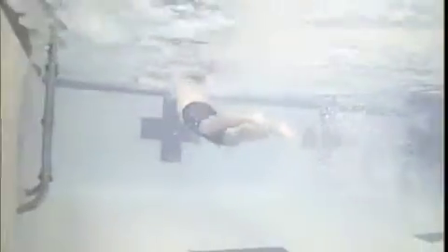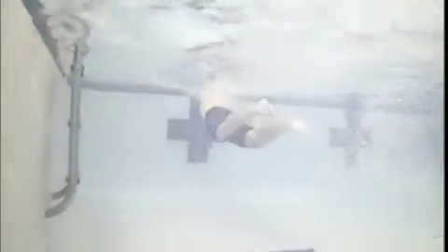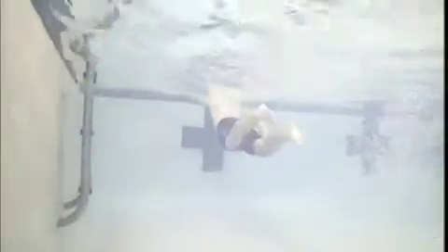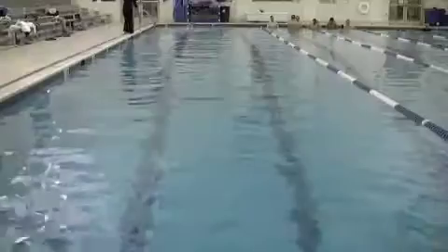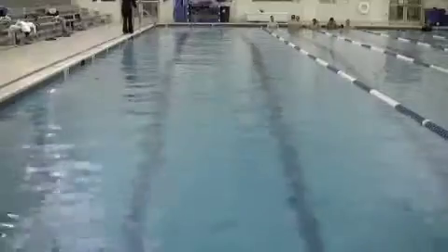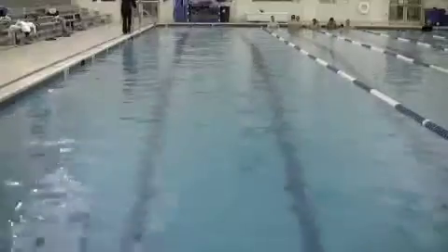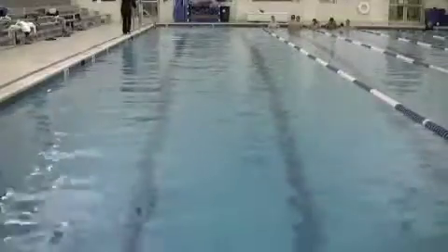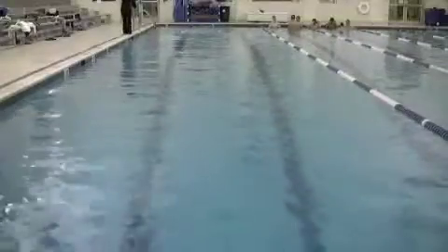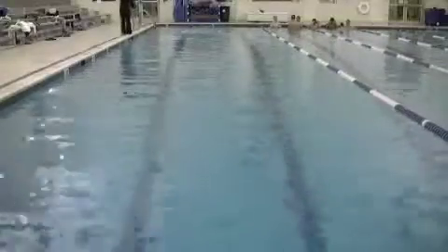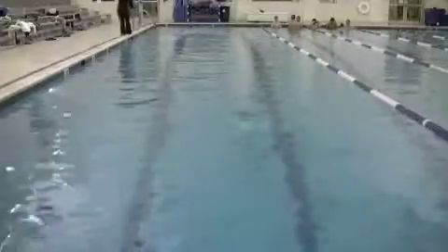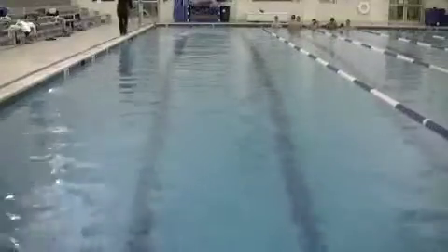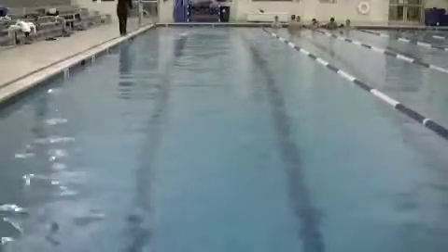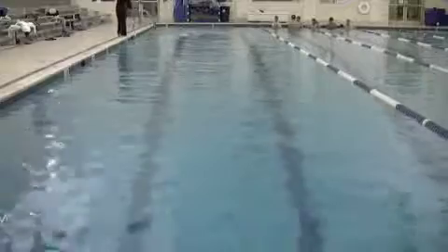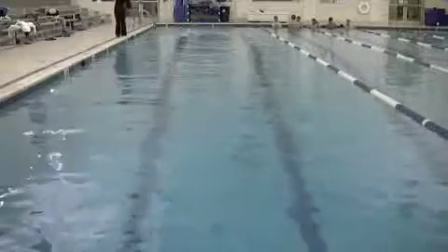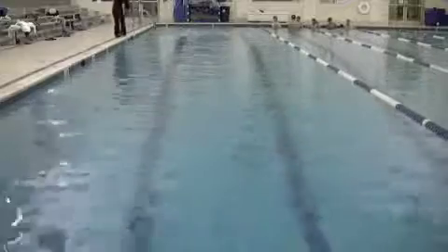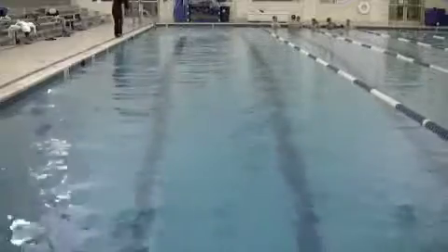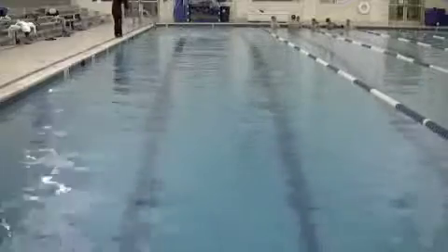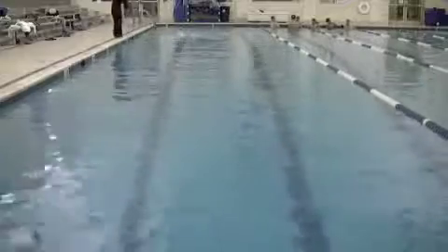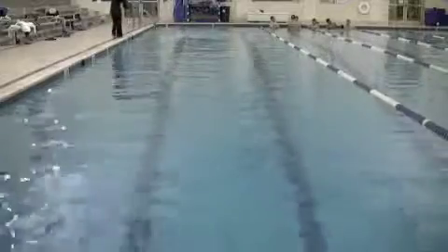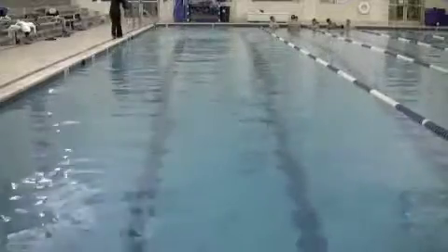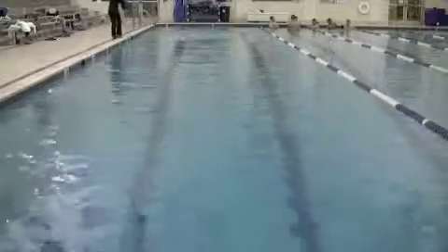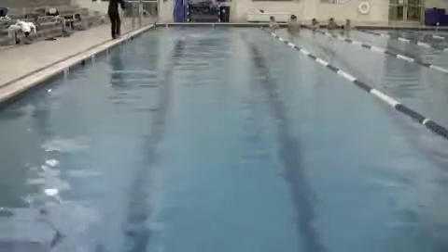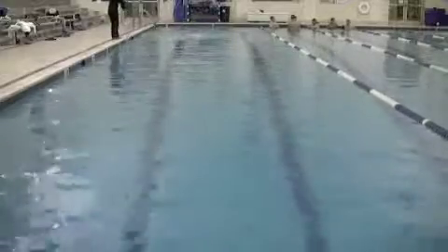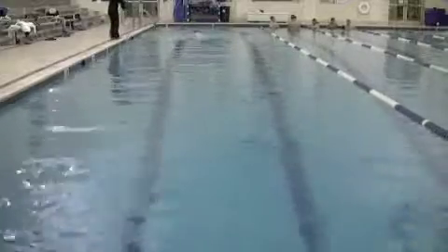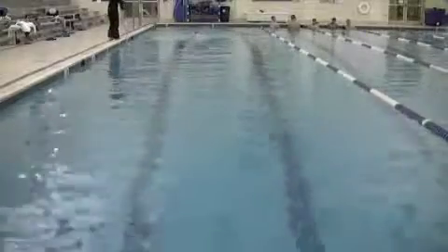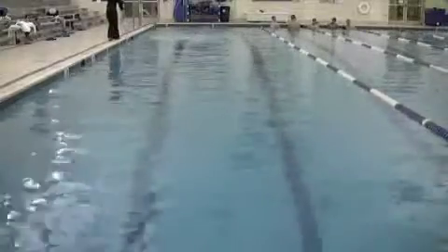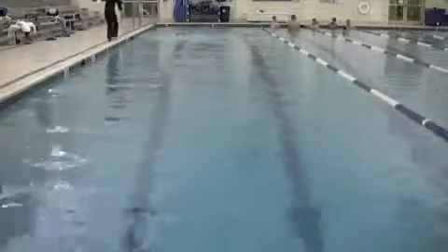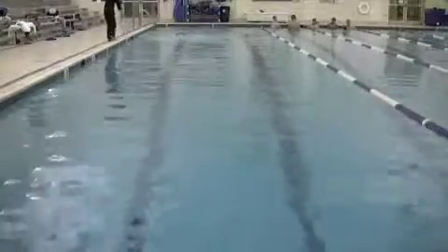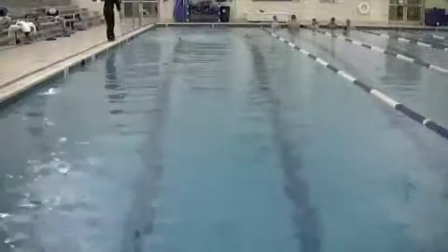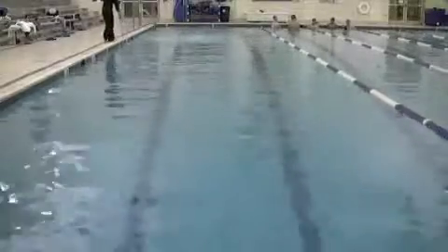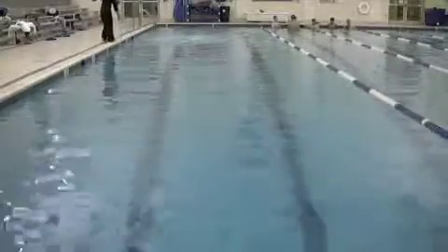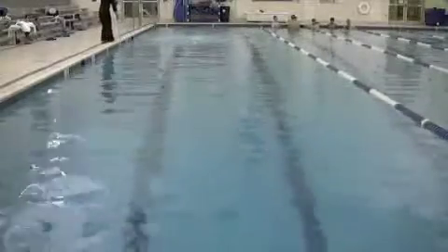So catch-up freestyle and work on the timing of your breath — really, really critical.